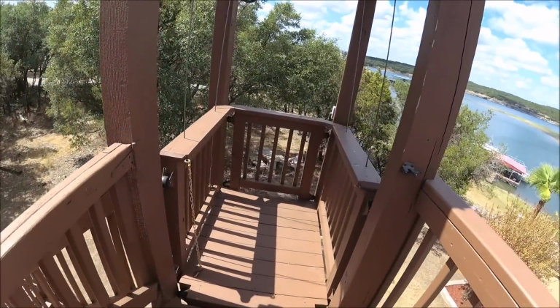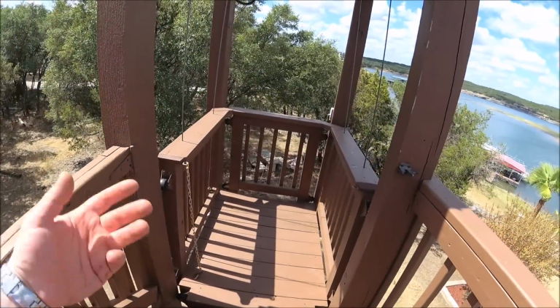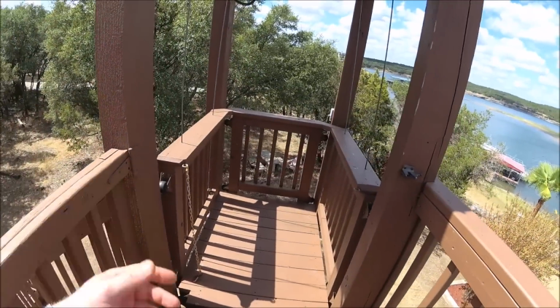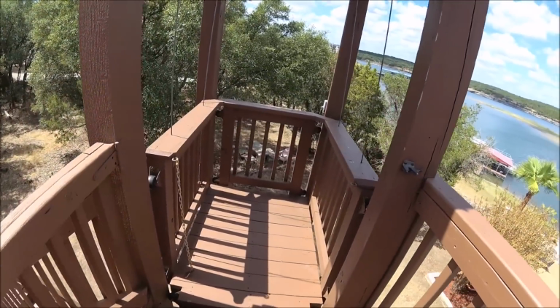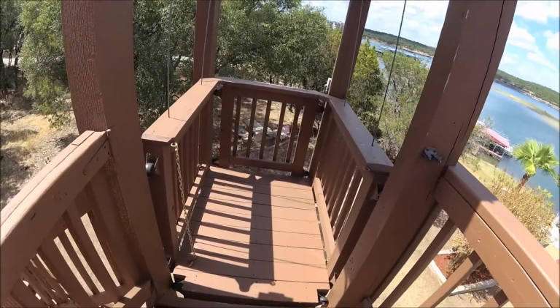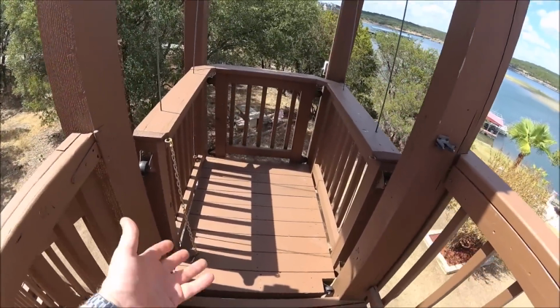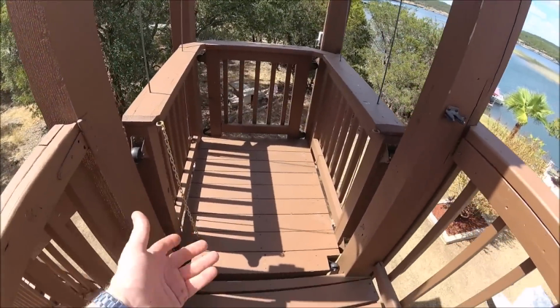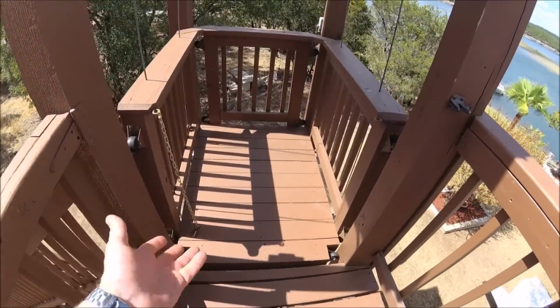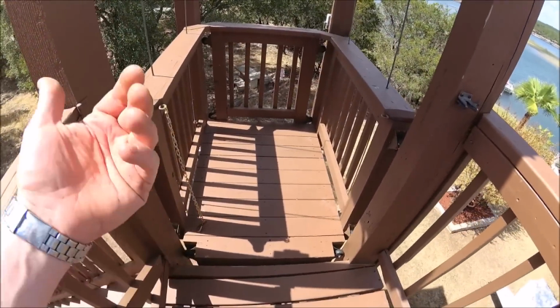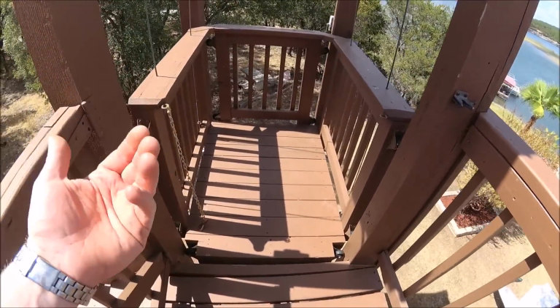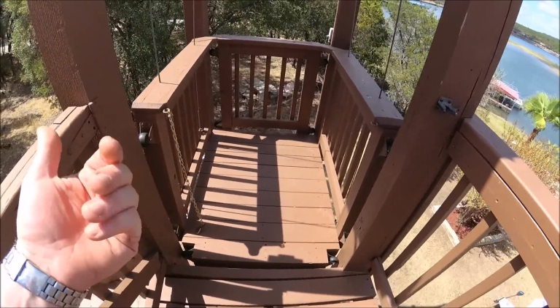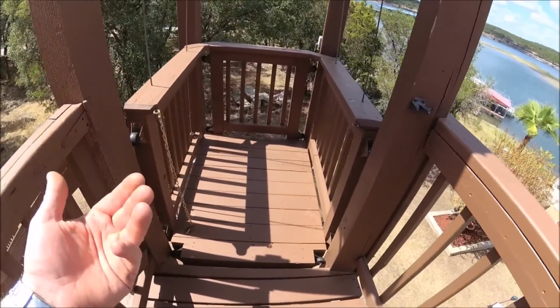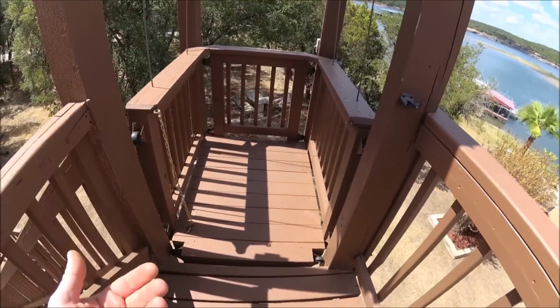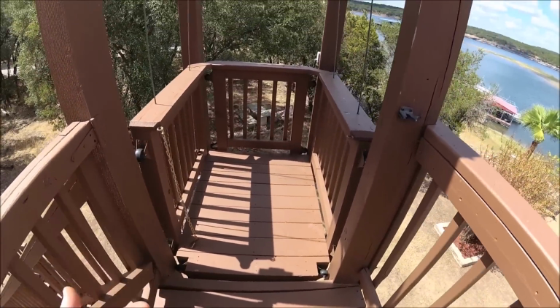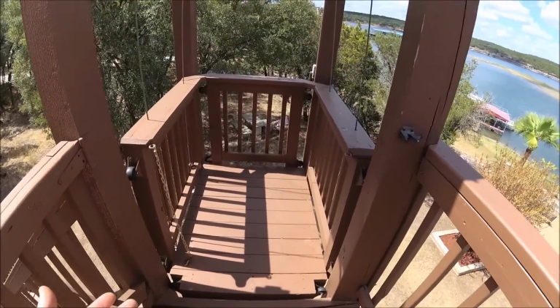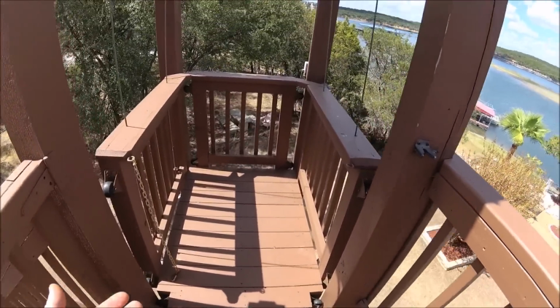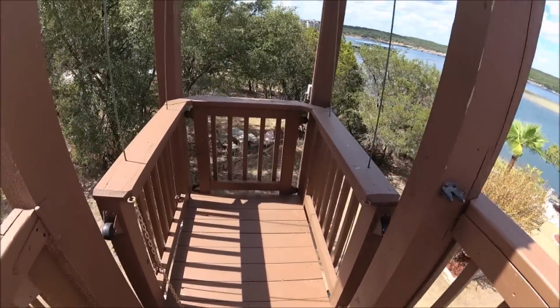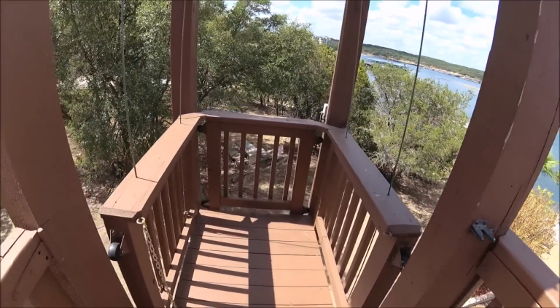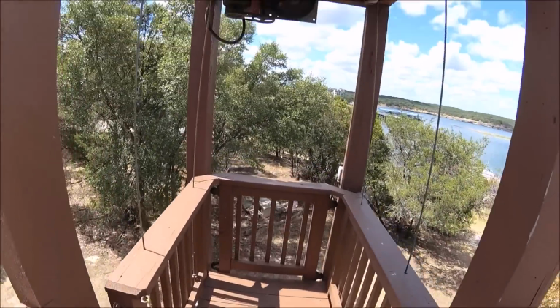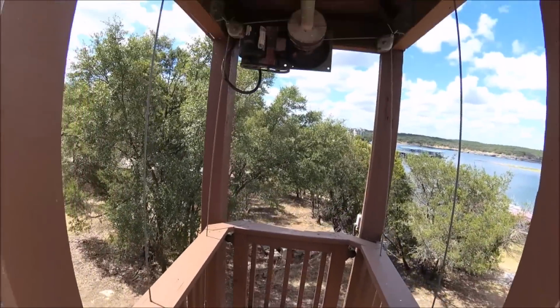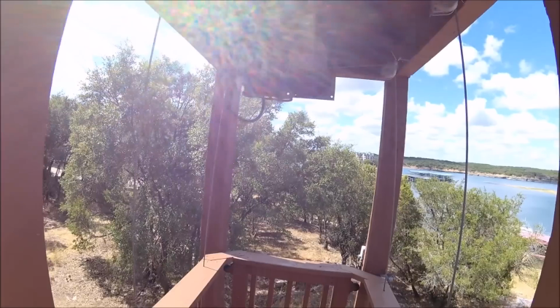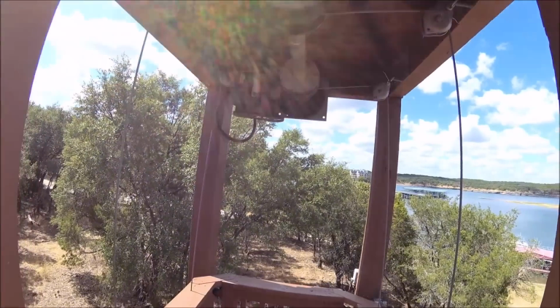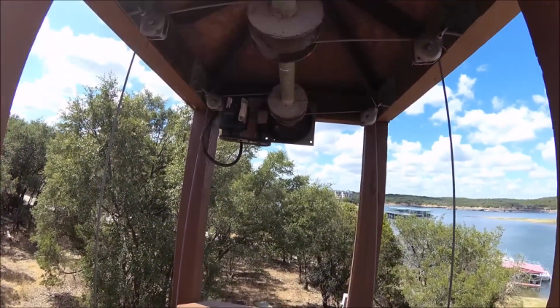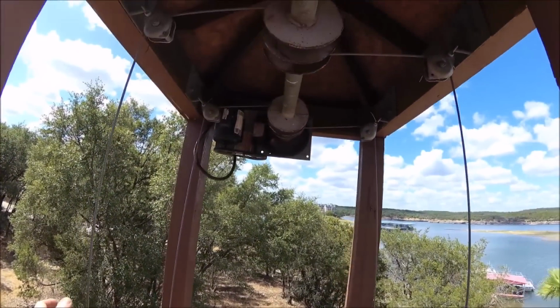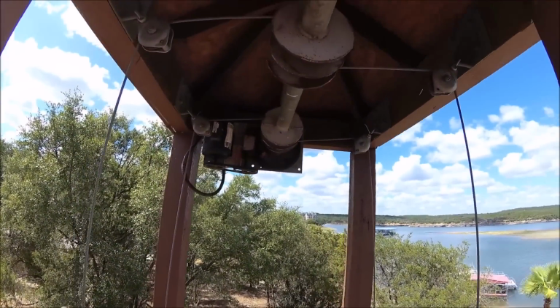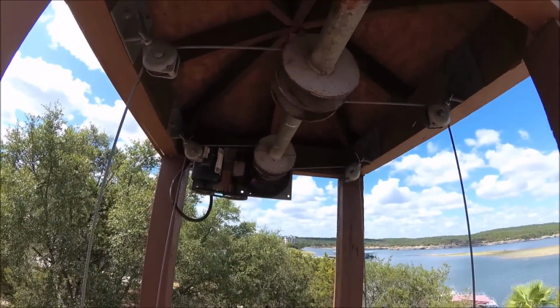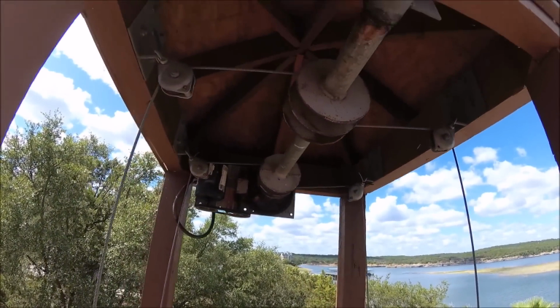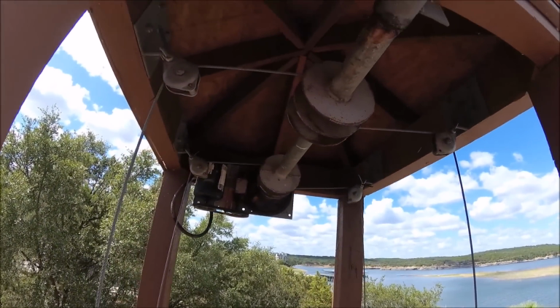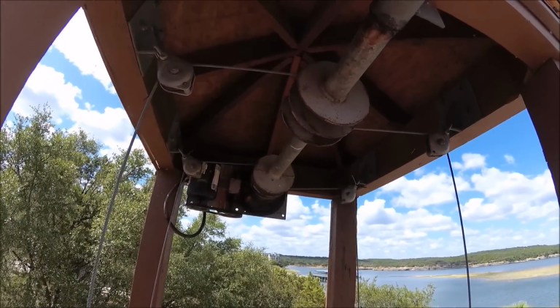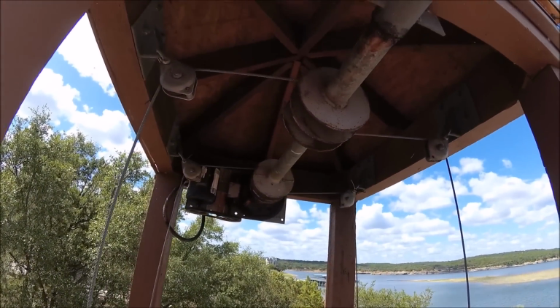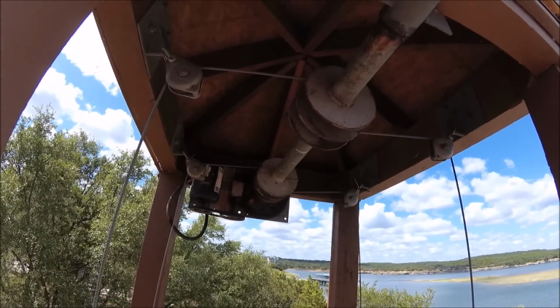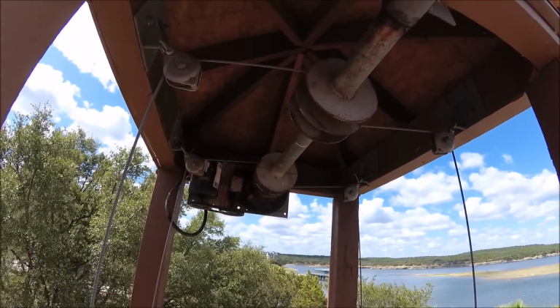You walk yourself up, and by the time you get up here, they're up here. Kind of a unique setup. Let's see if it lets you see.